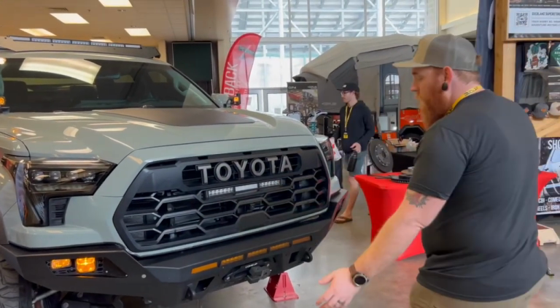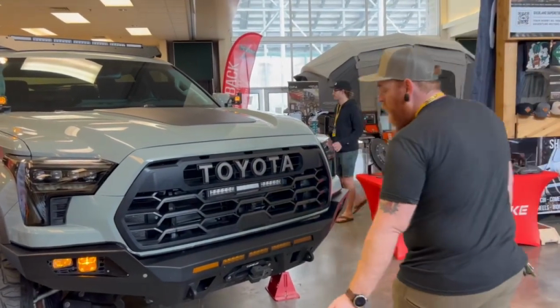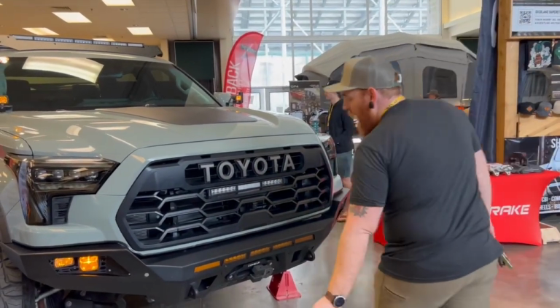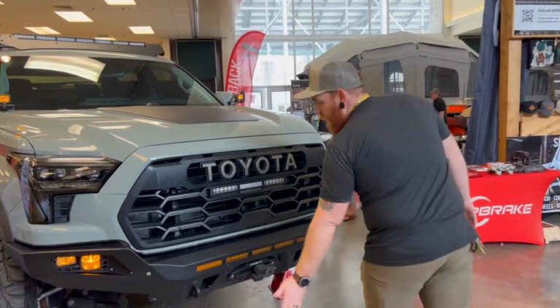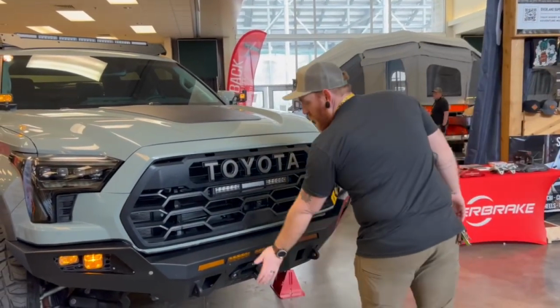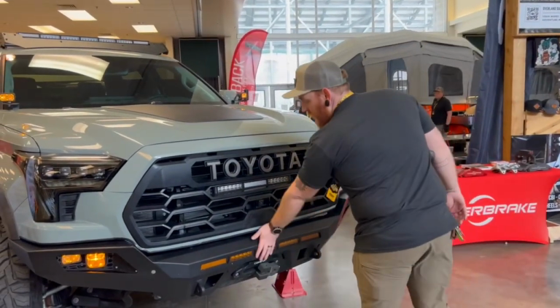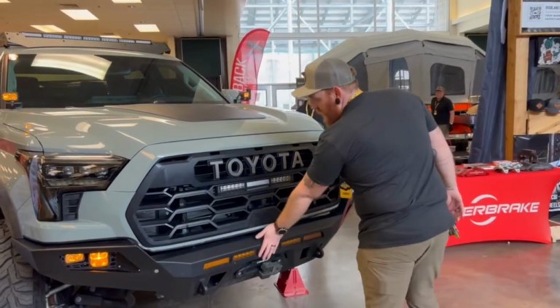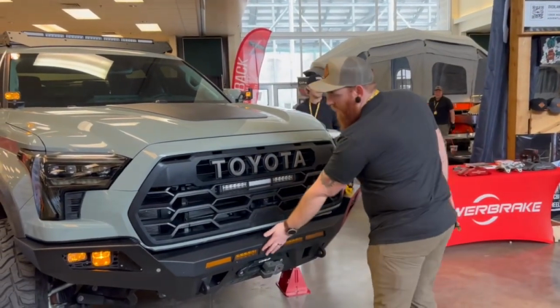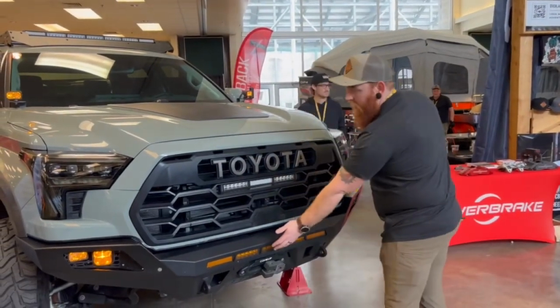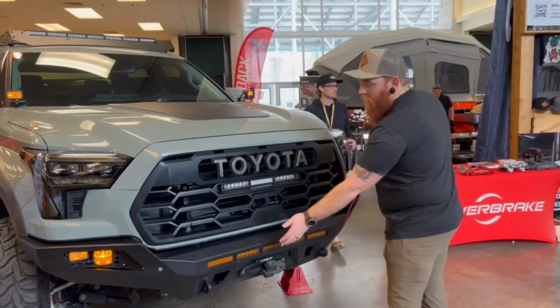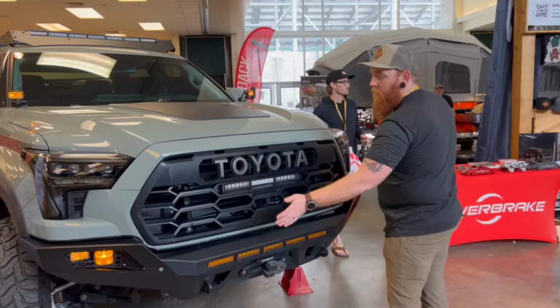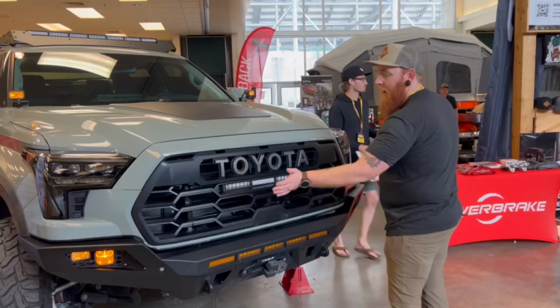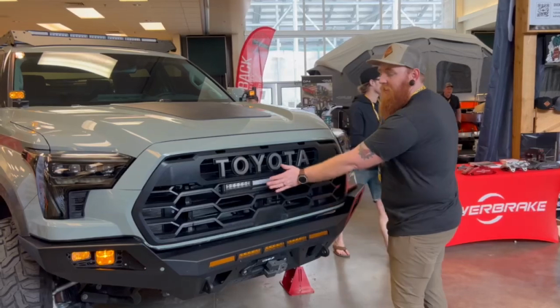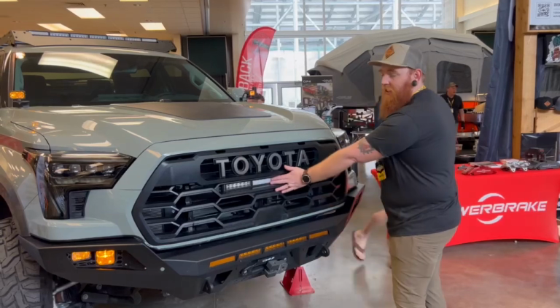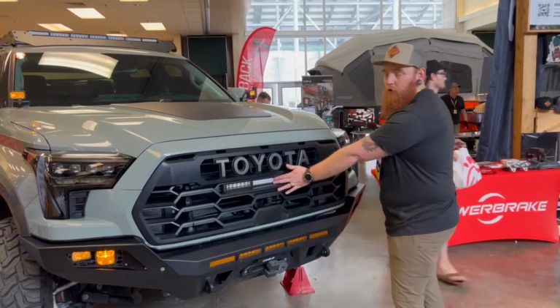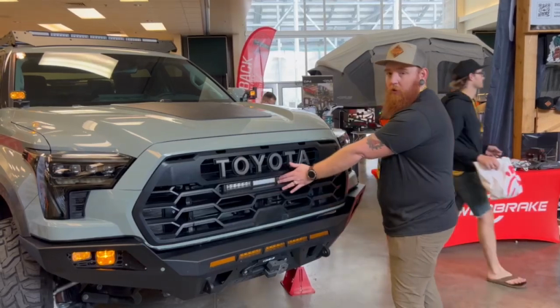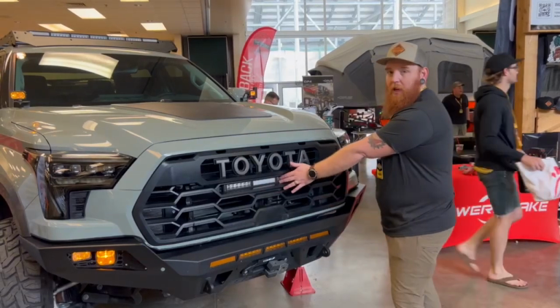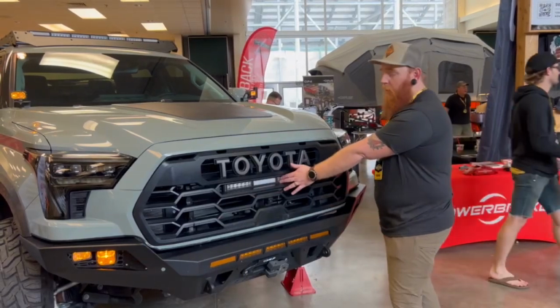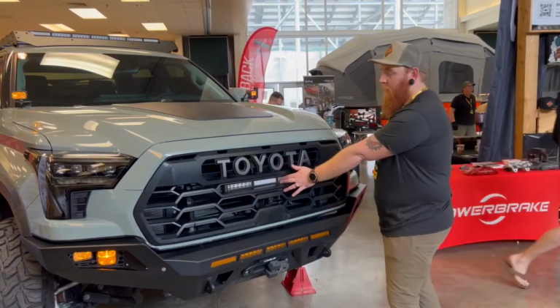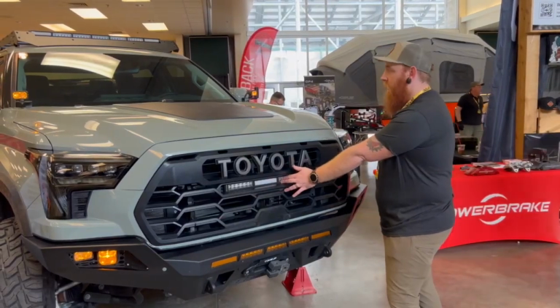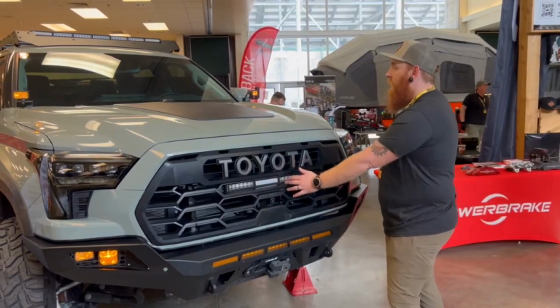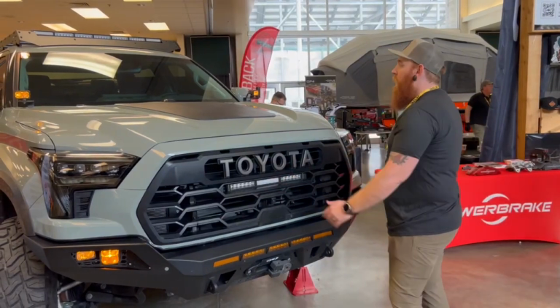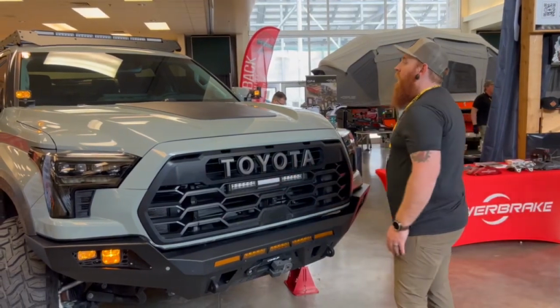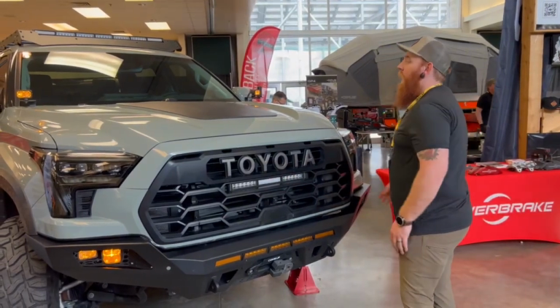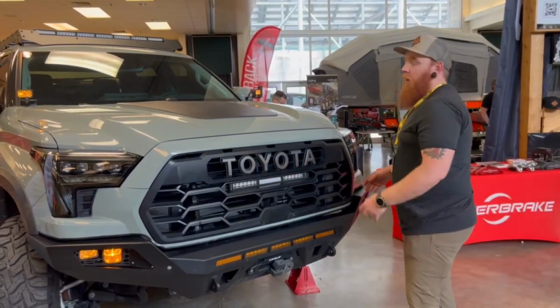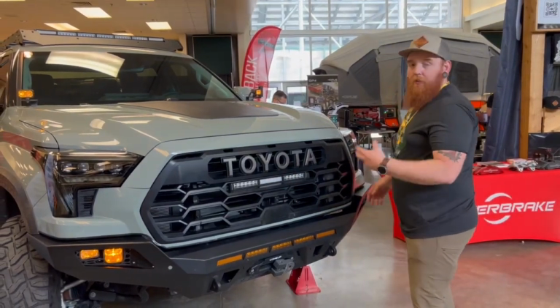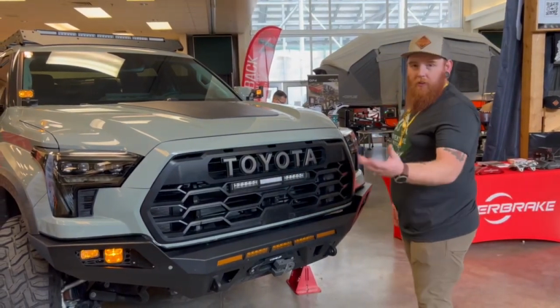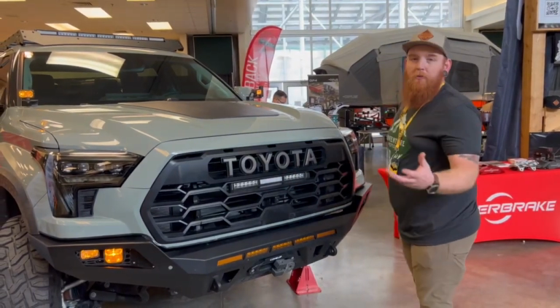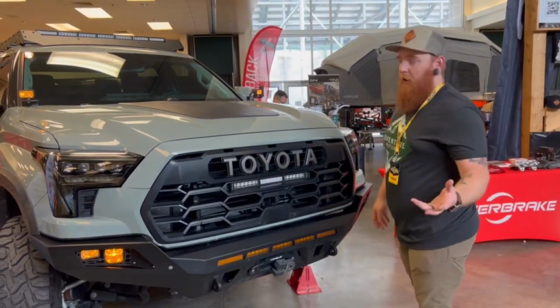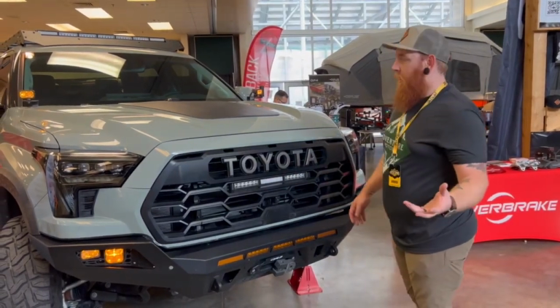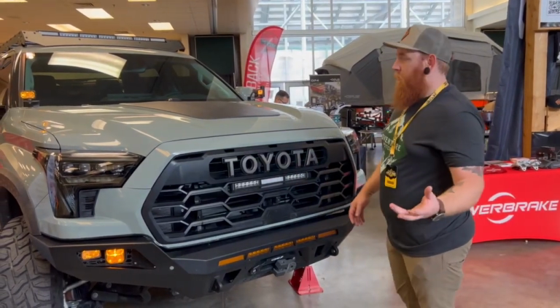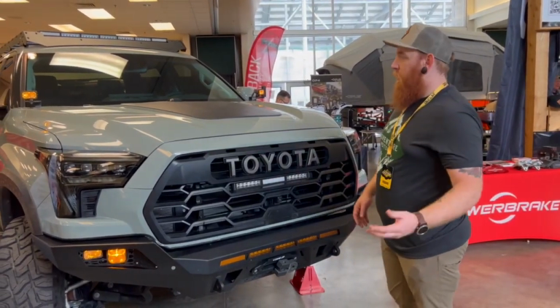We have their 30-inch light bar here and their 18-inch grille light bar in here. And obviously it's all powered by a Switch Pro.